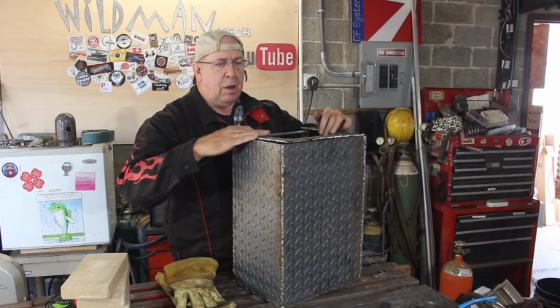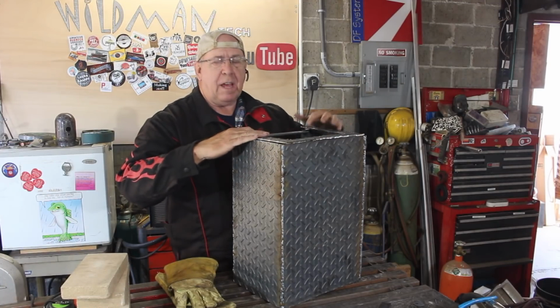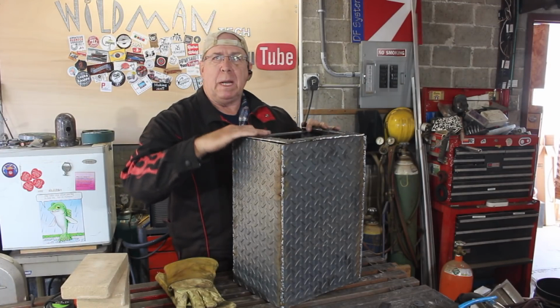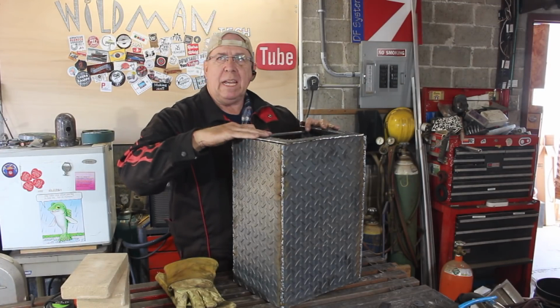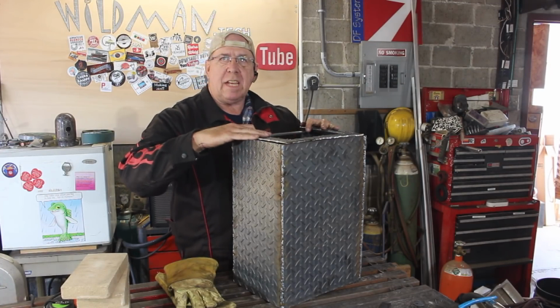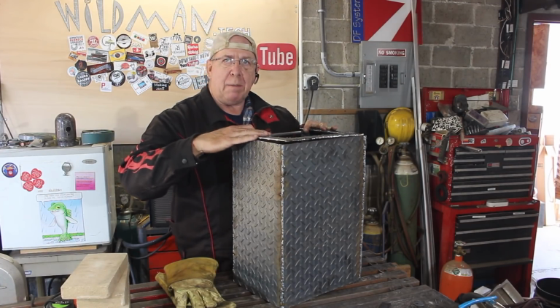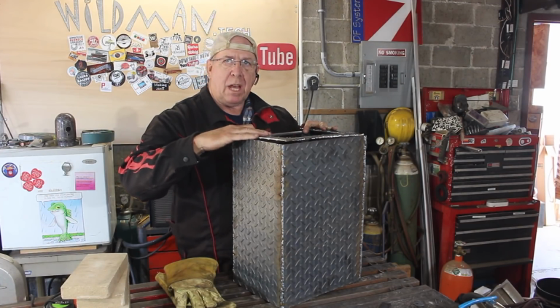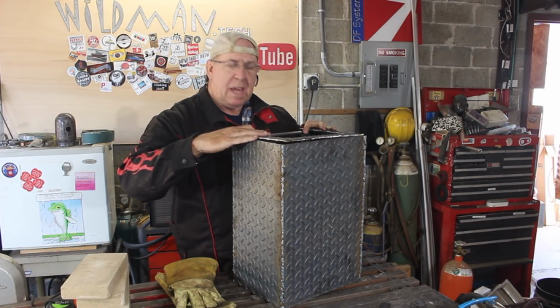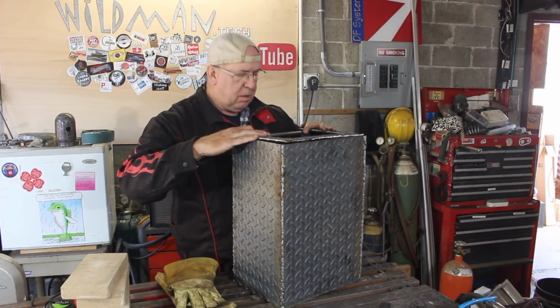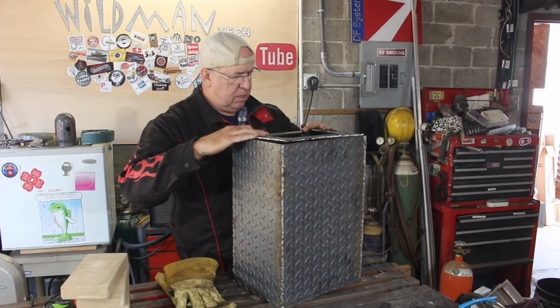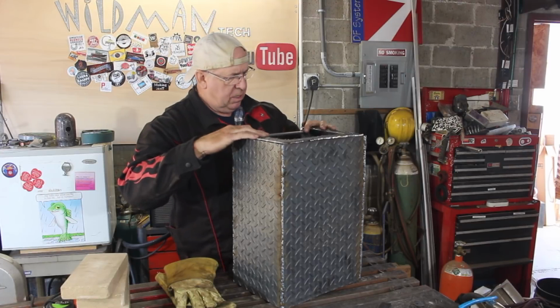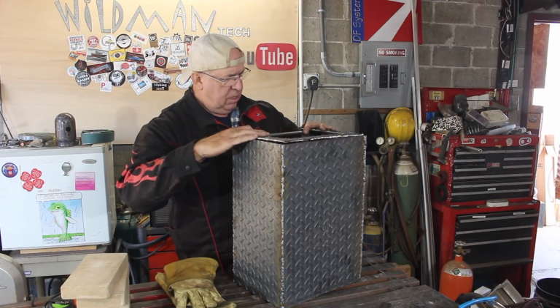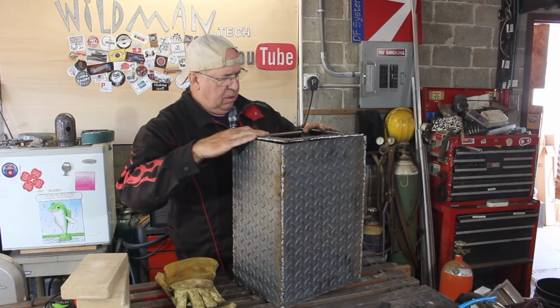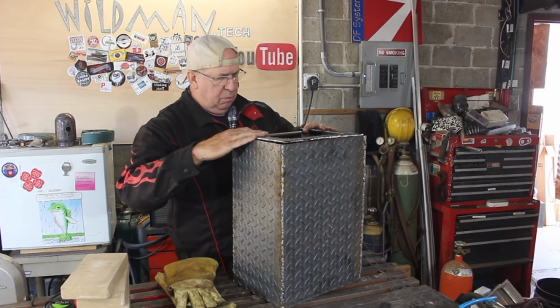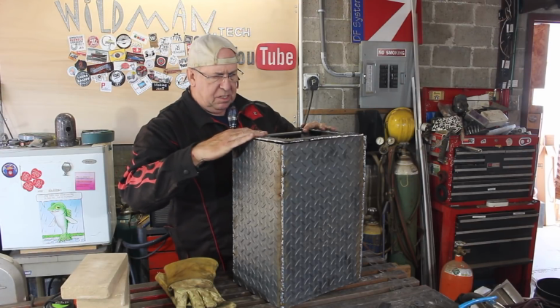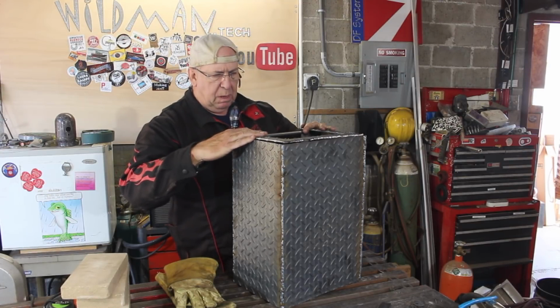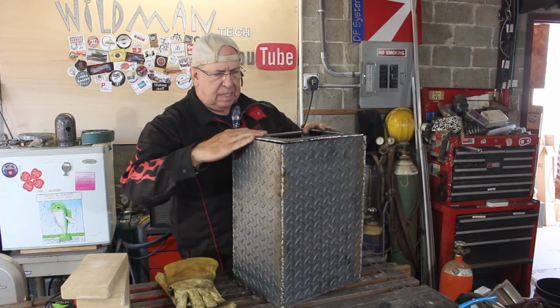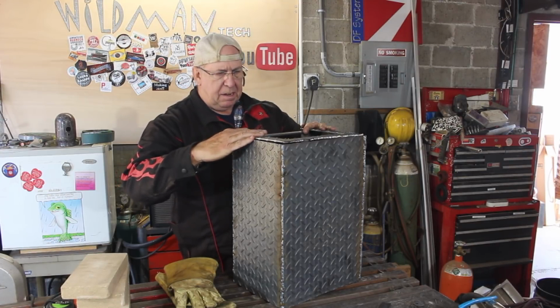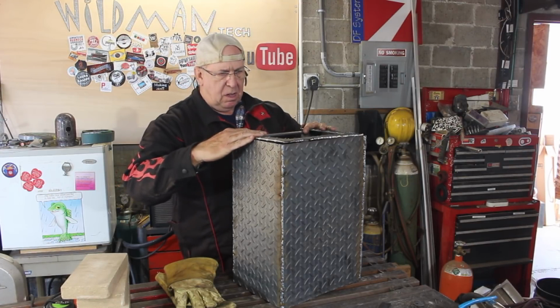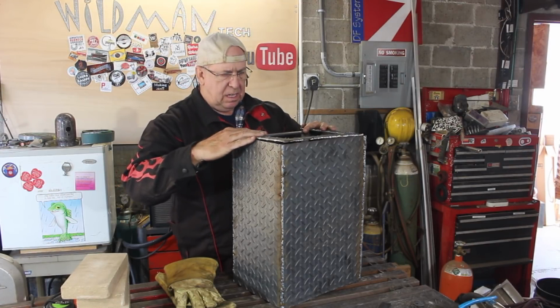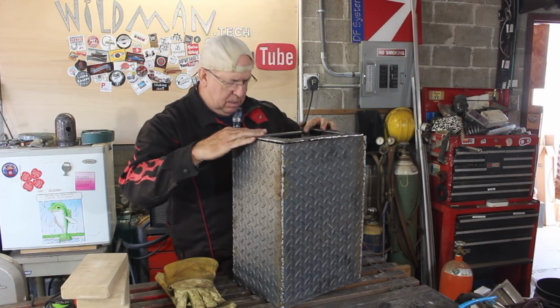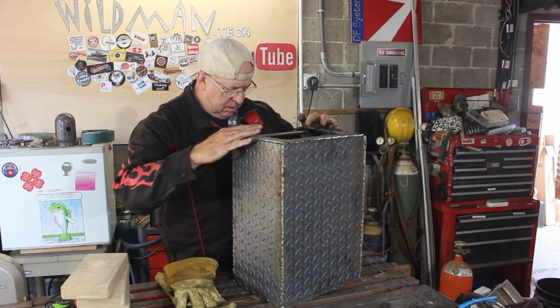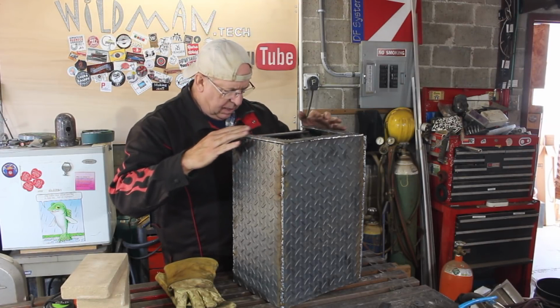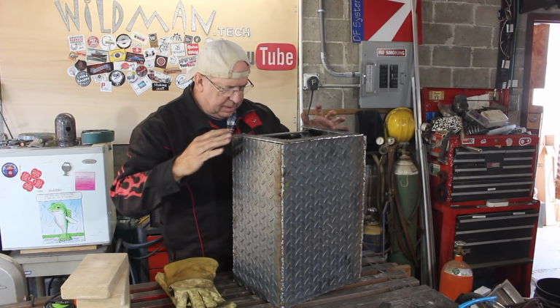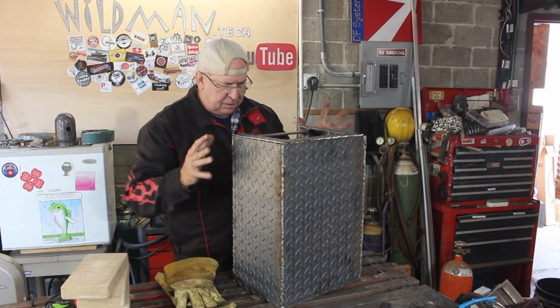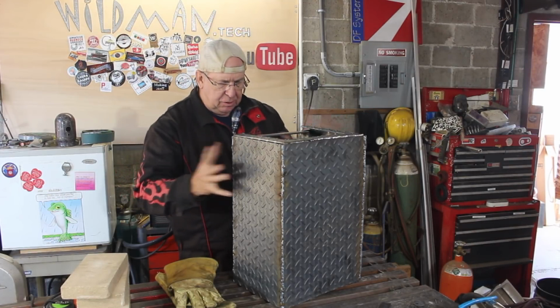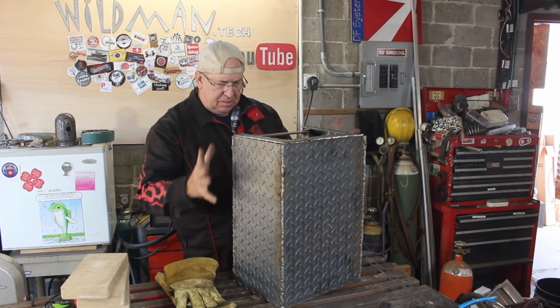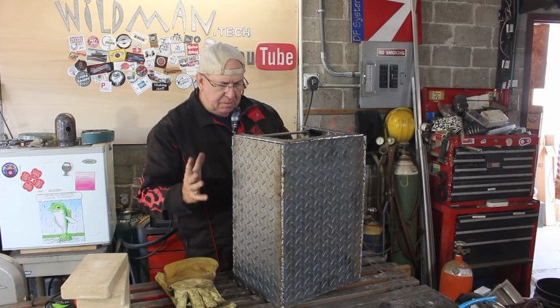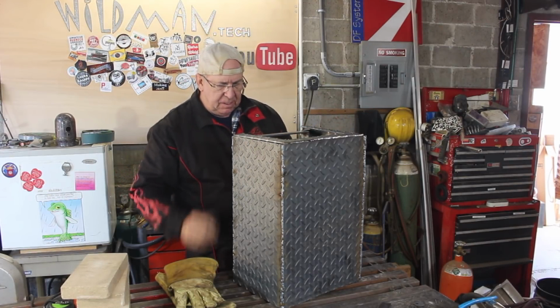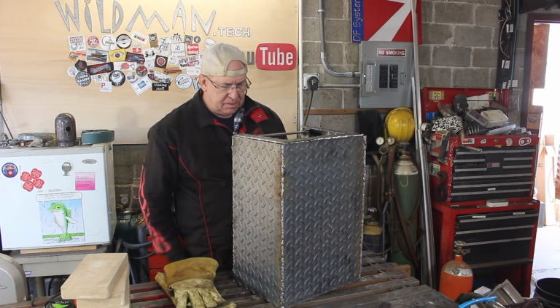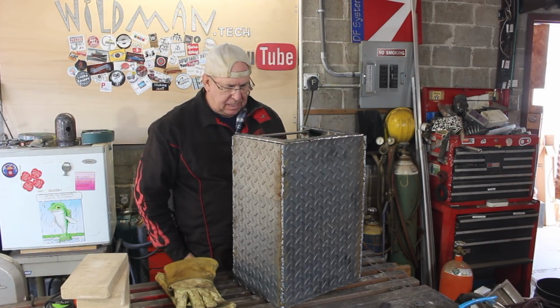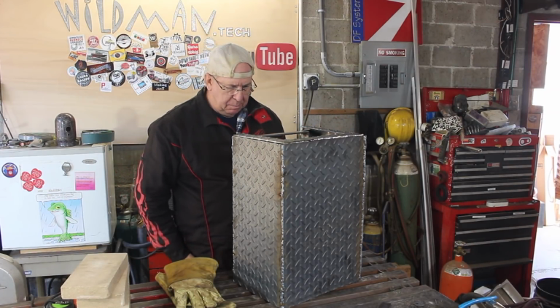Now I have my end cap cut out. We'll just weld that on and that should stiffen this thing up.